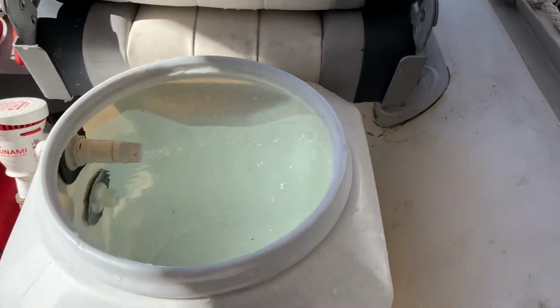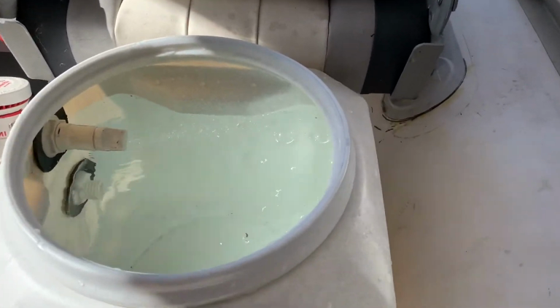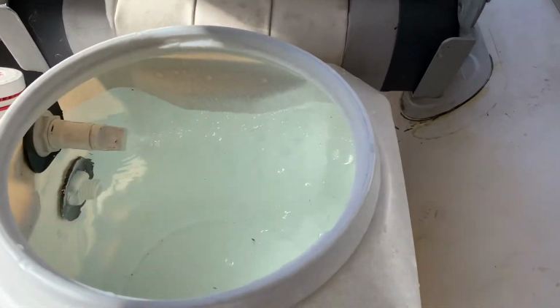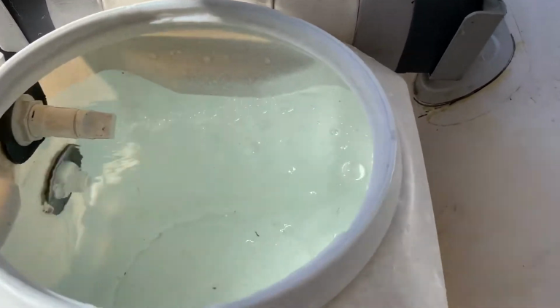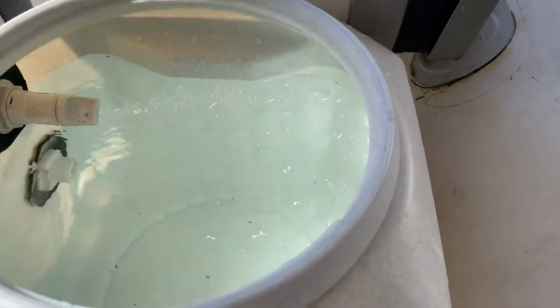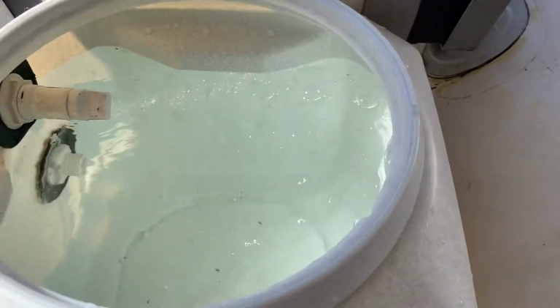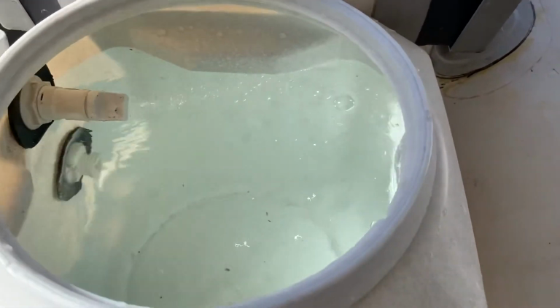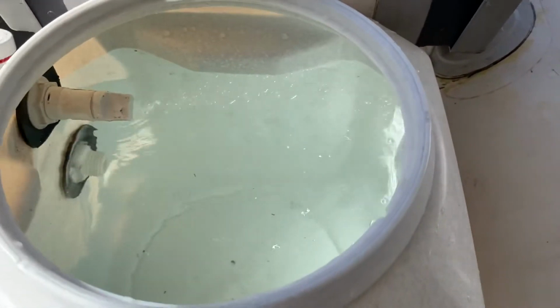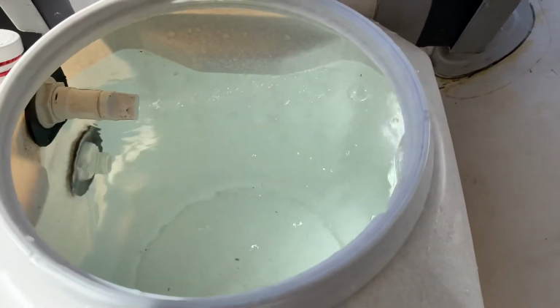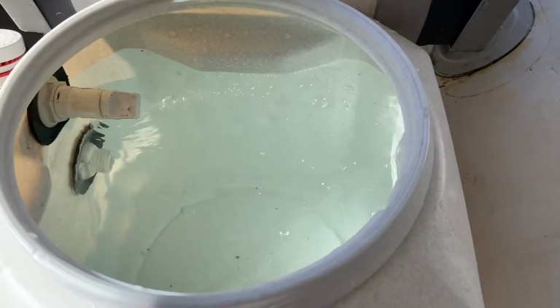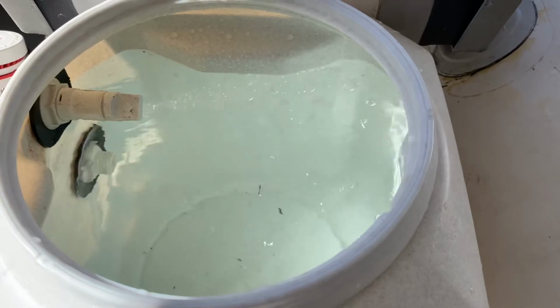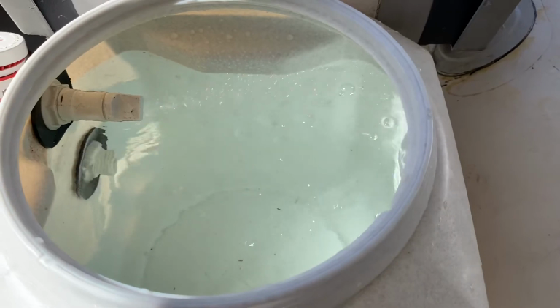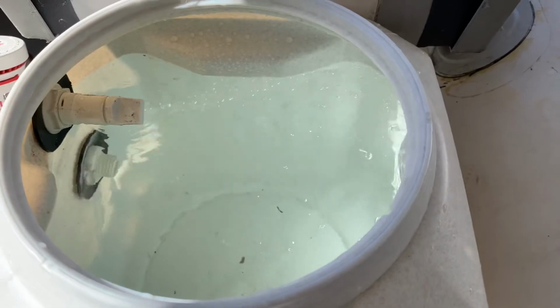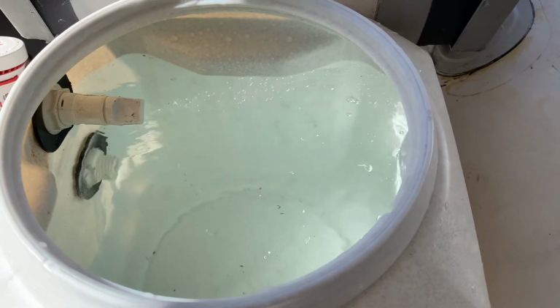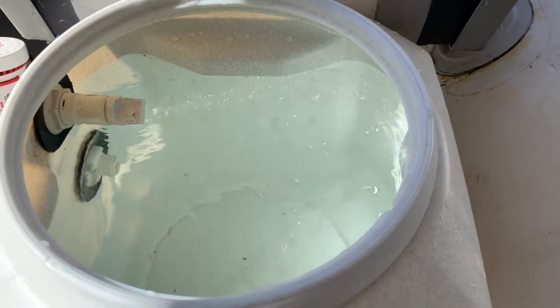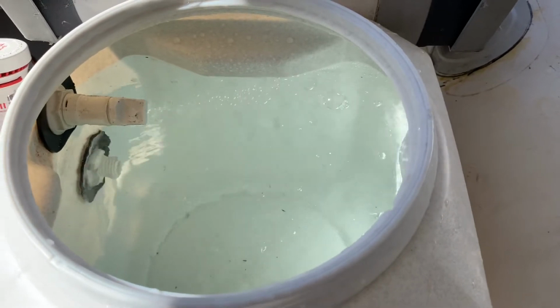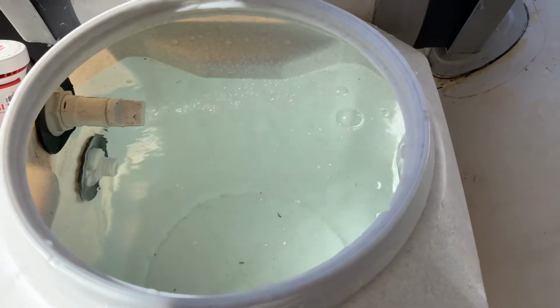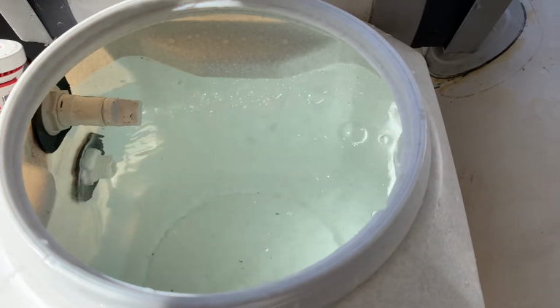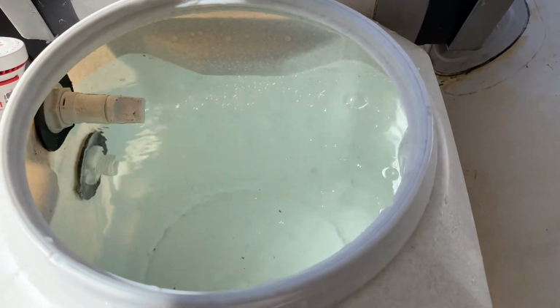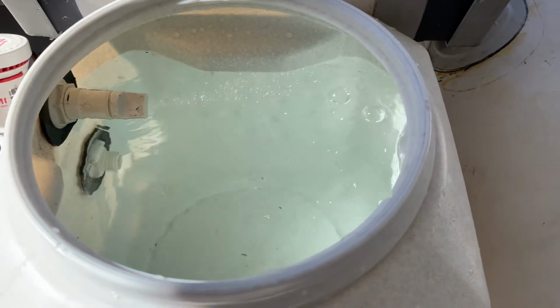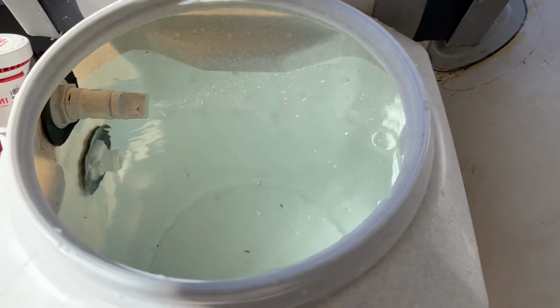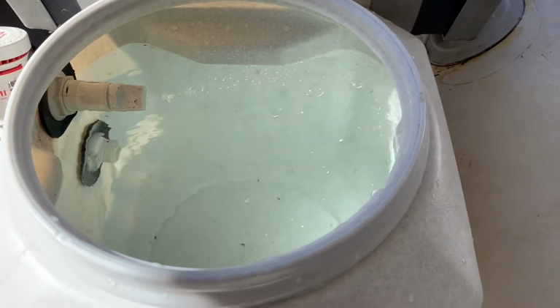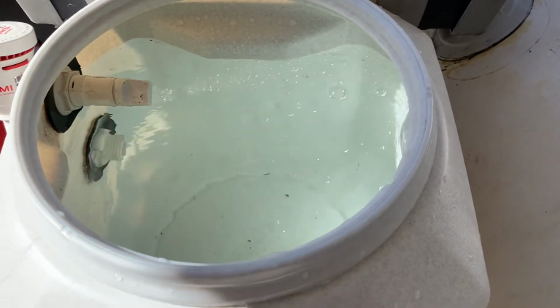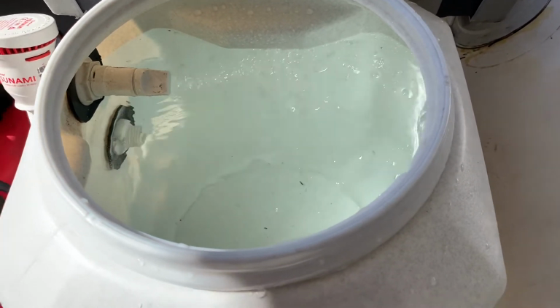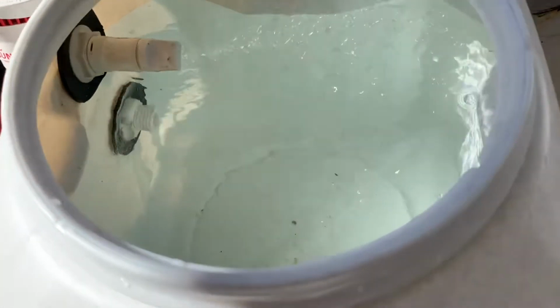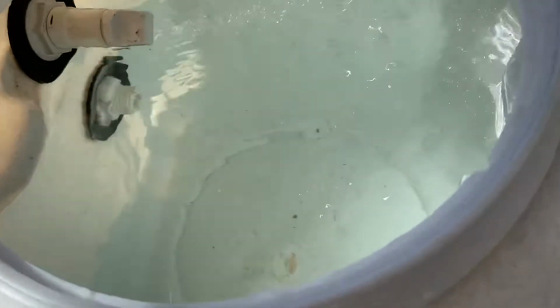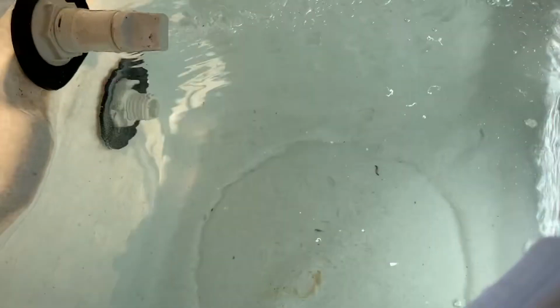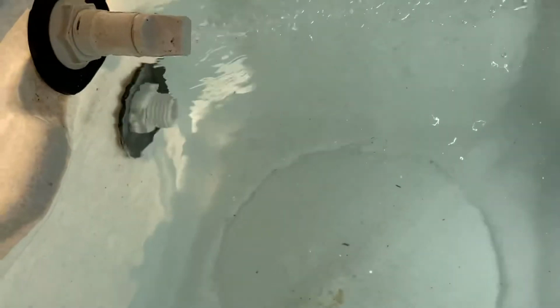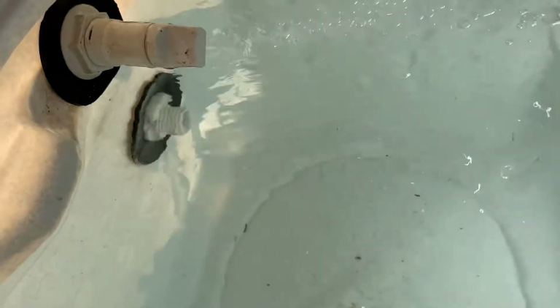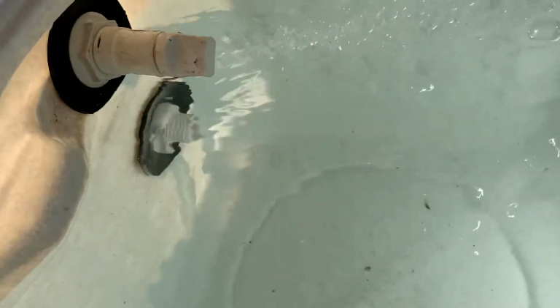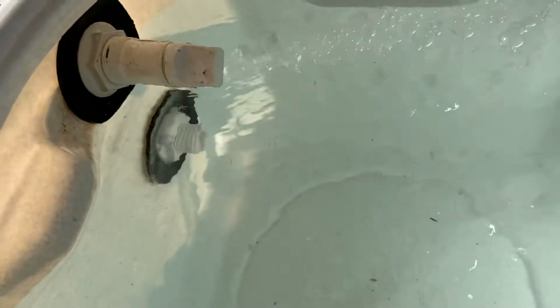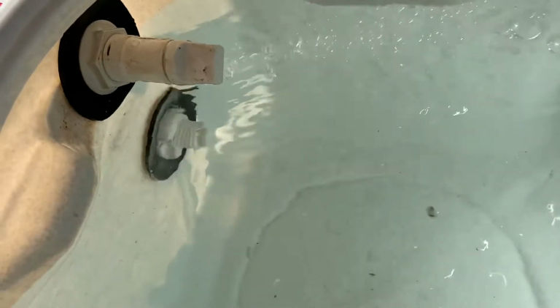You can see I've got some circular flow going on. That's good — that's important. It helps keep the fish alive. I'm going to get a screen for the intake.